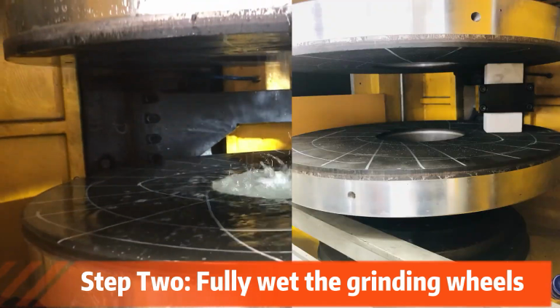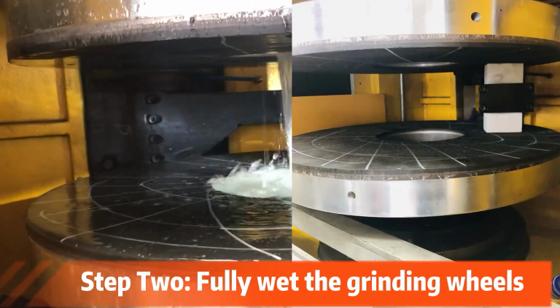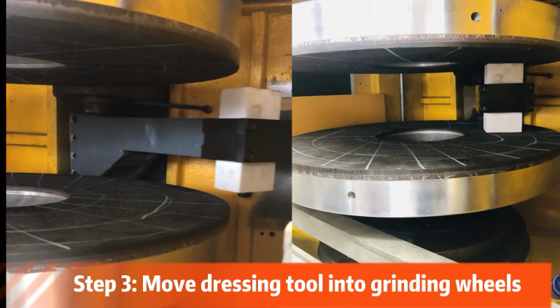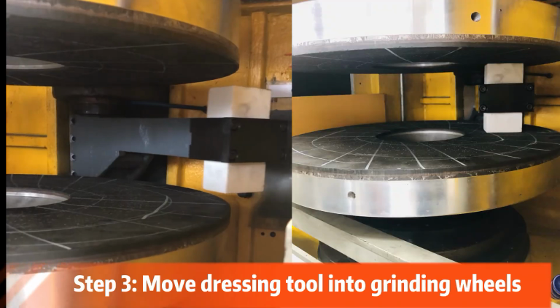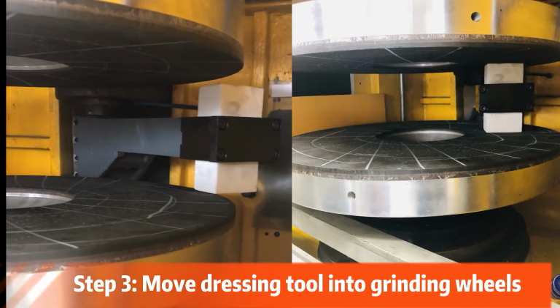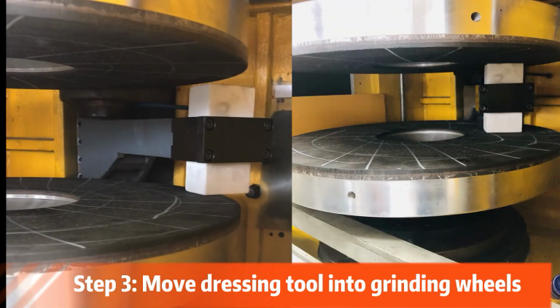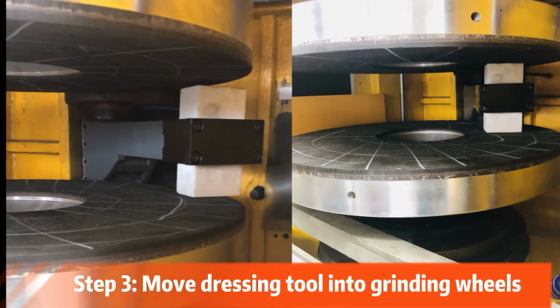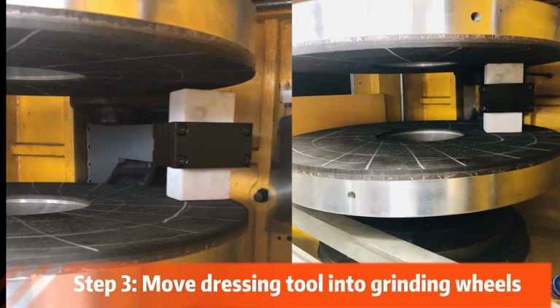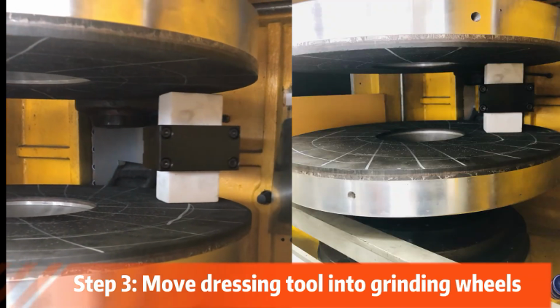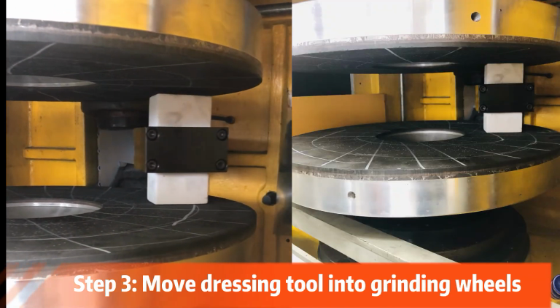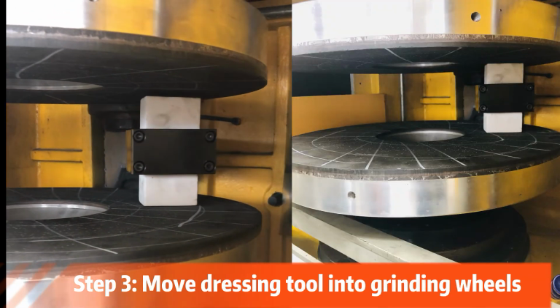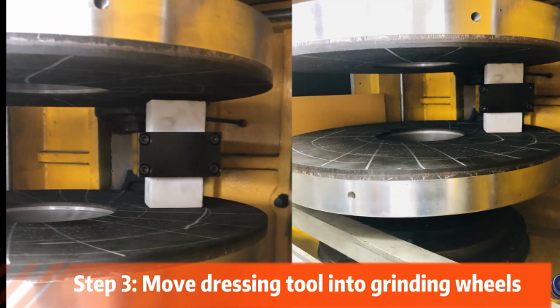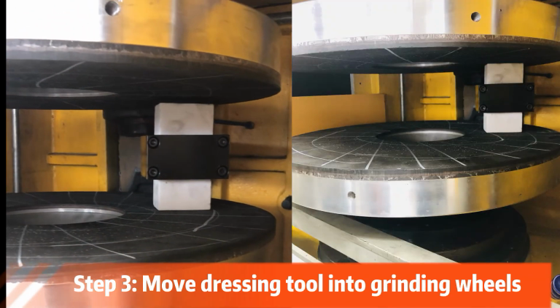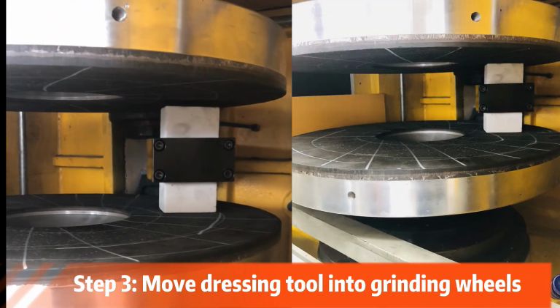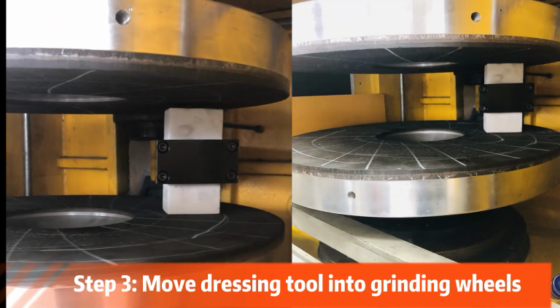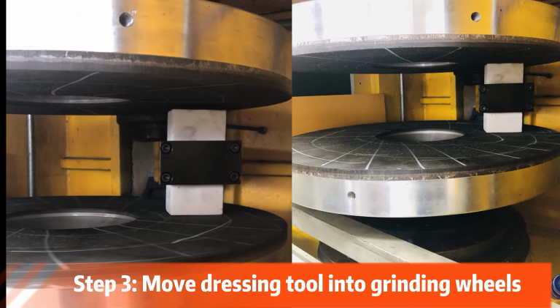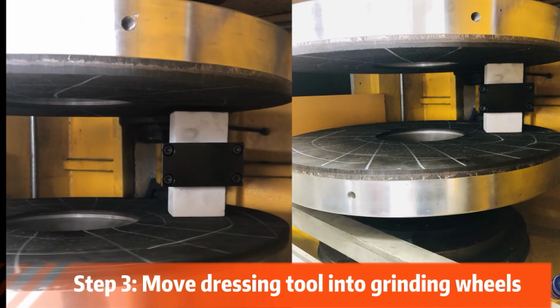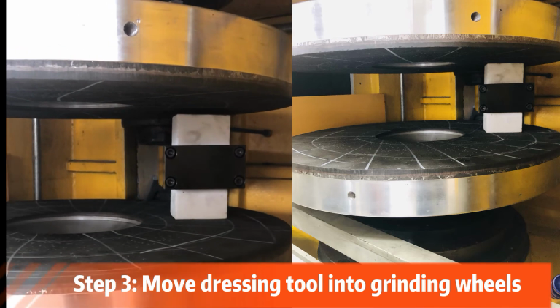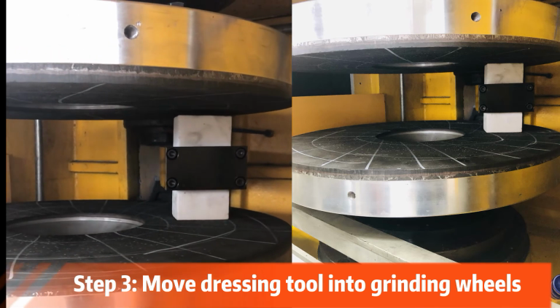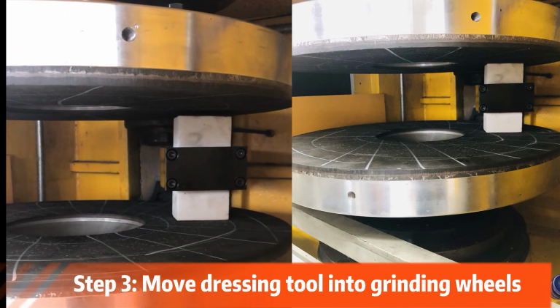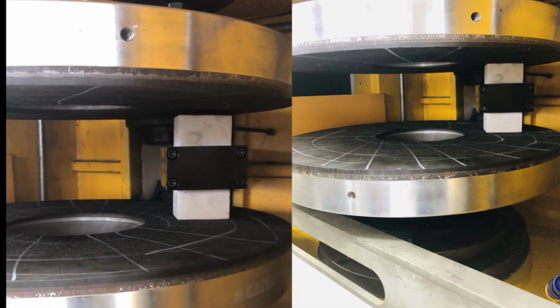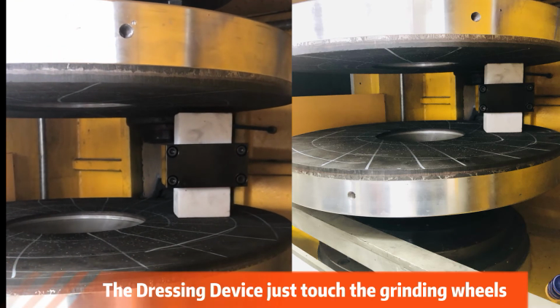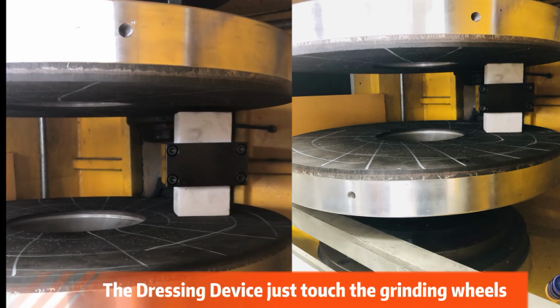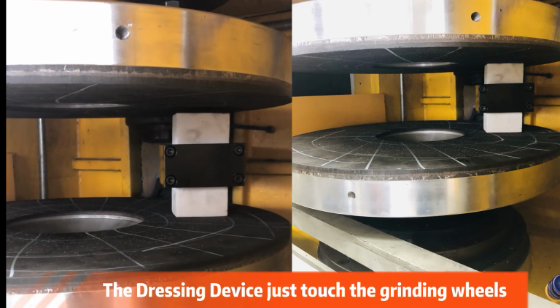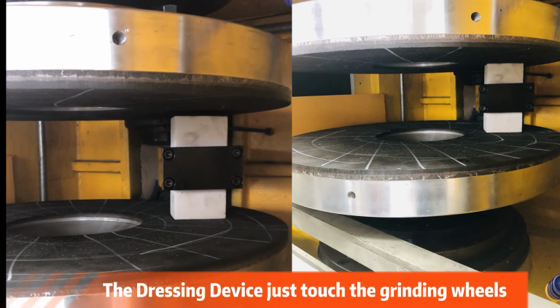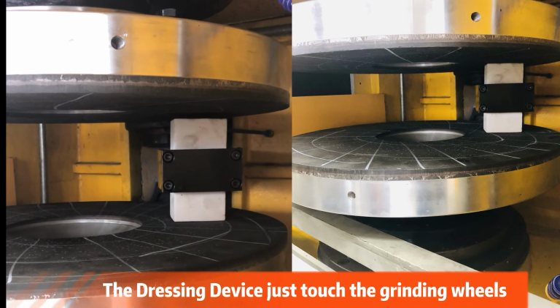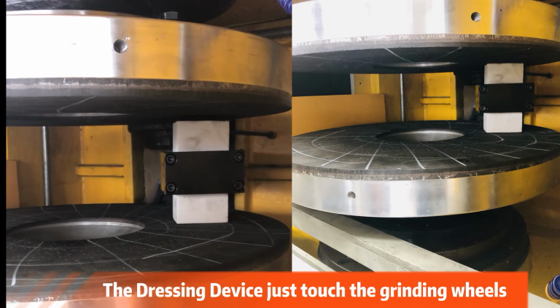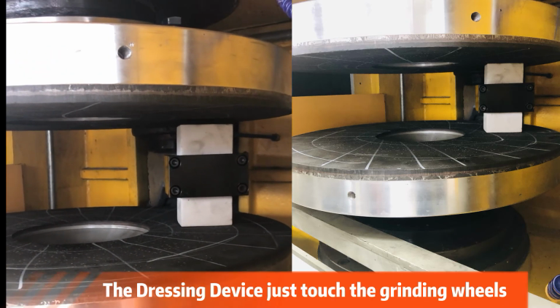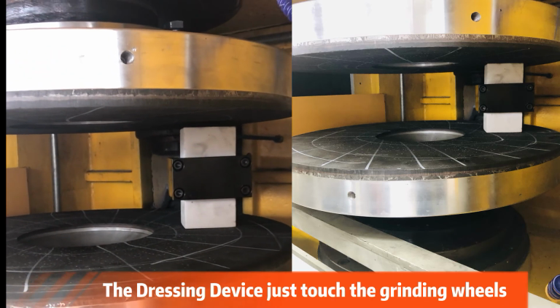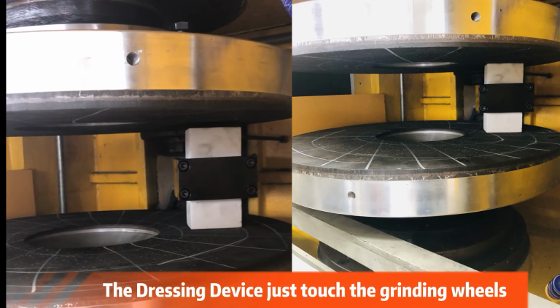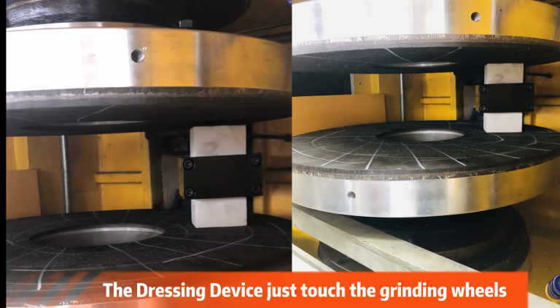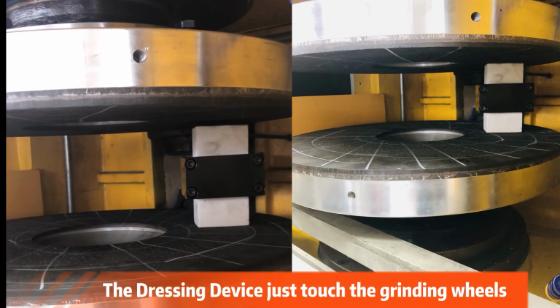Step 3: Move the dressing tool into the grinding wheels until the dressing device just touches the grinding wheels.